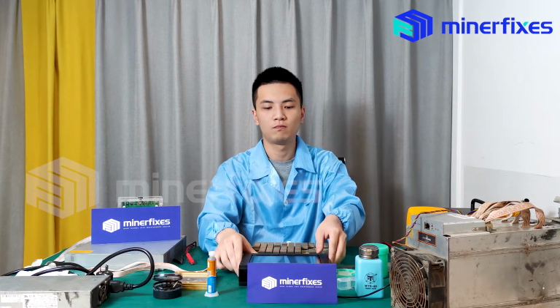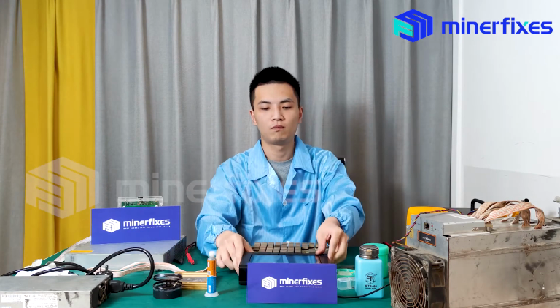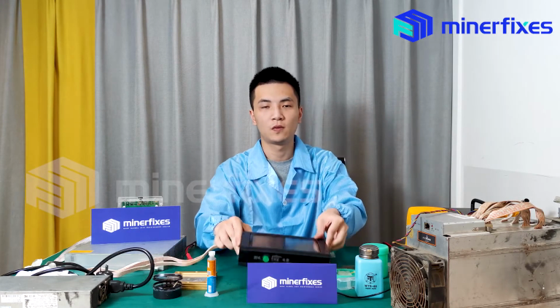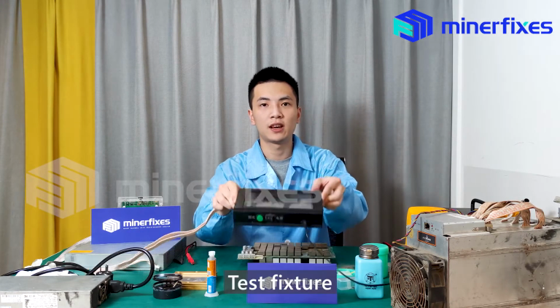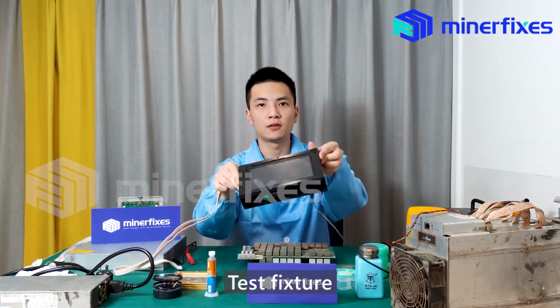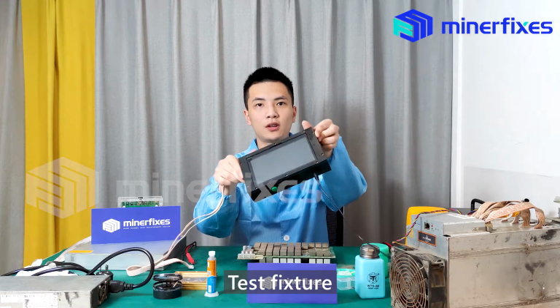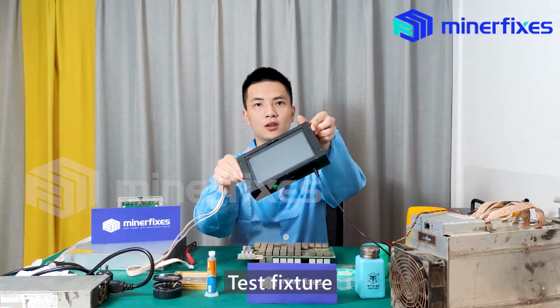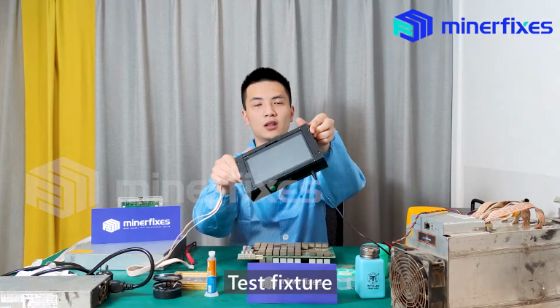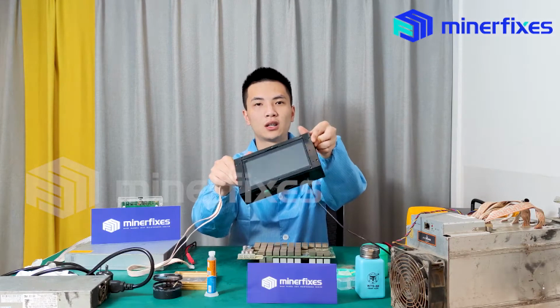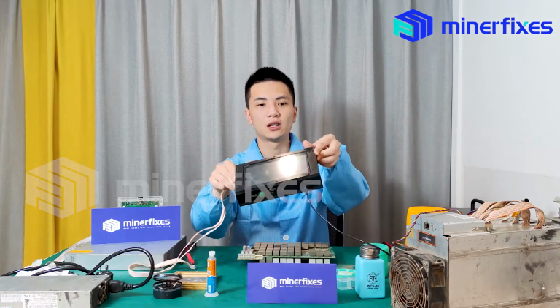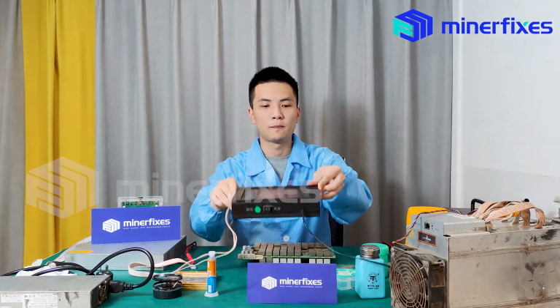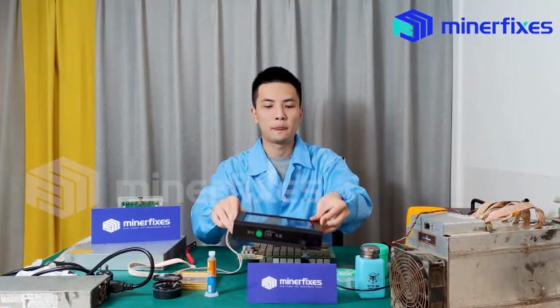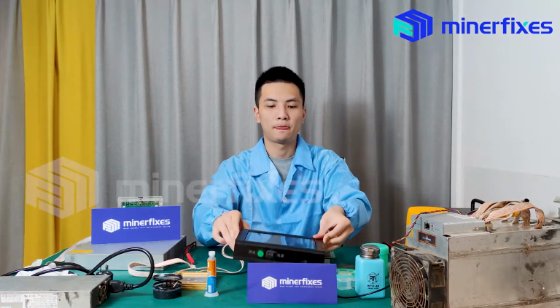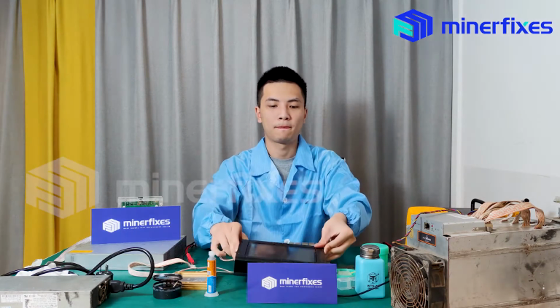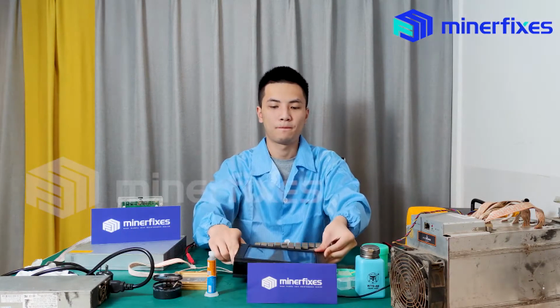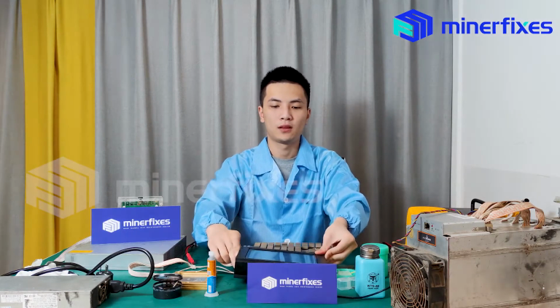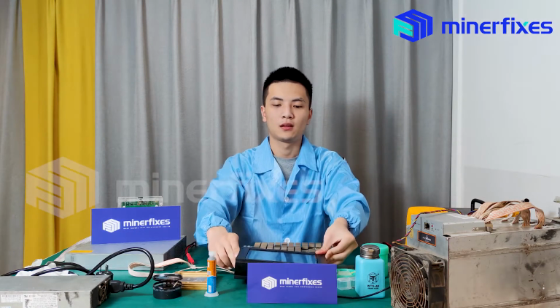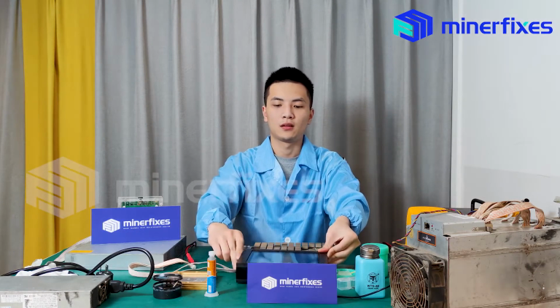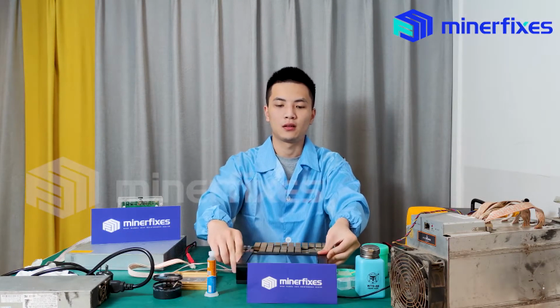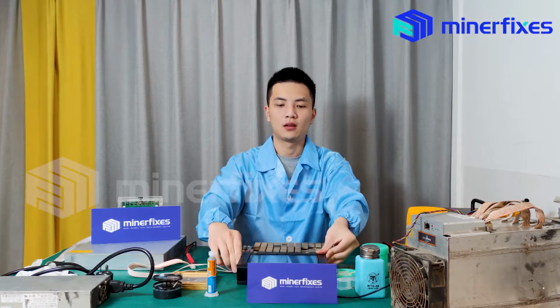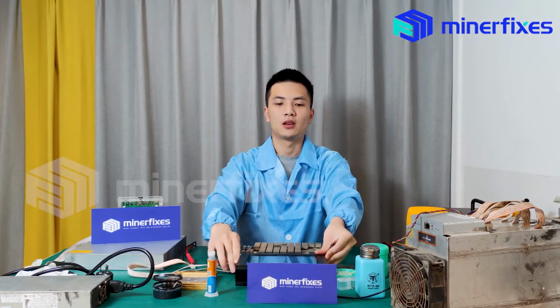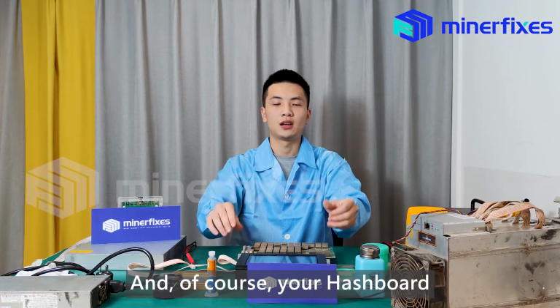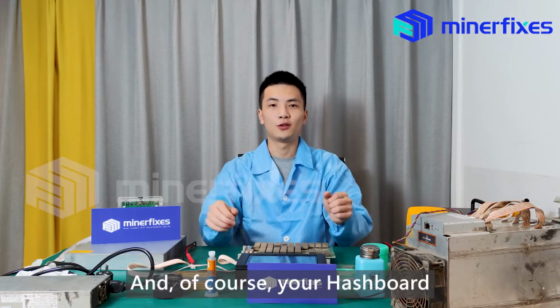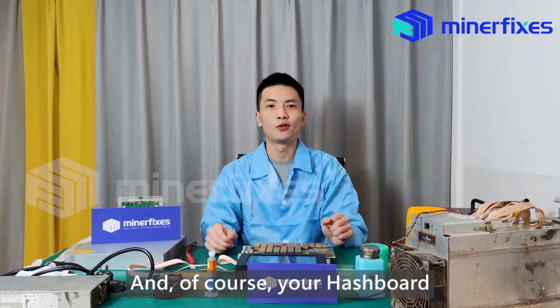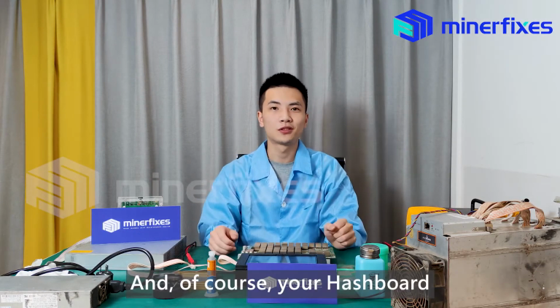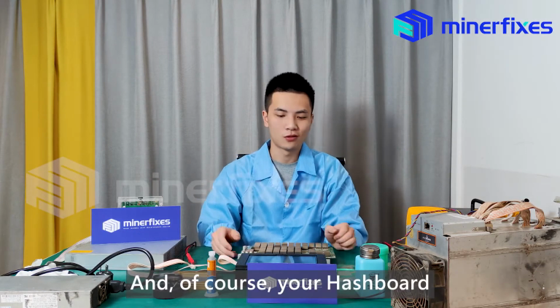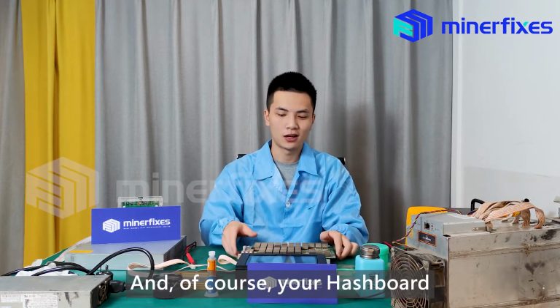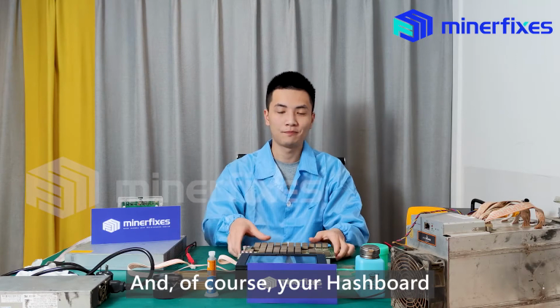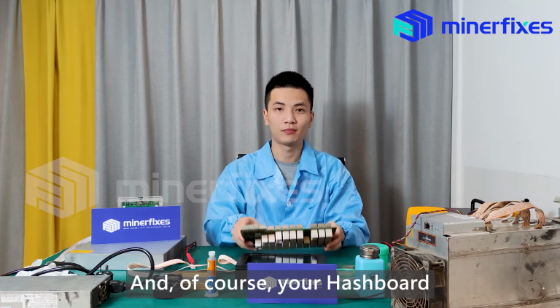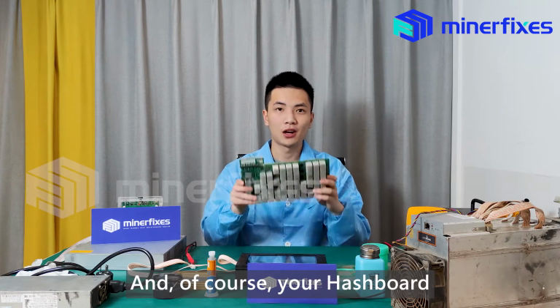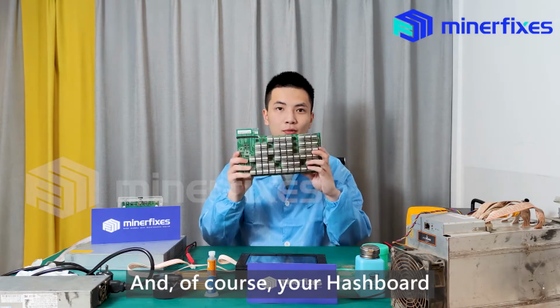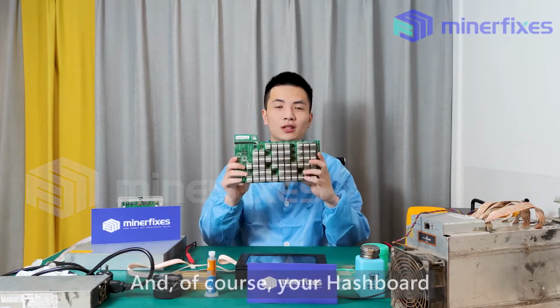A test fixture, and of course, your hashboard.